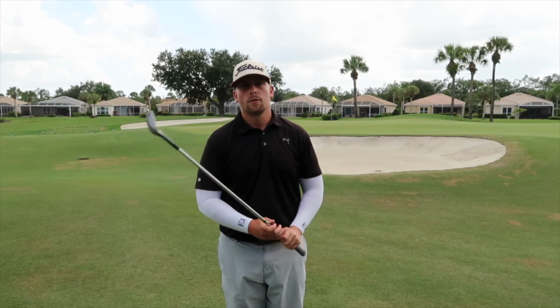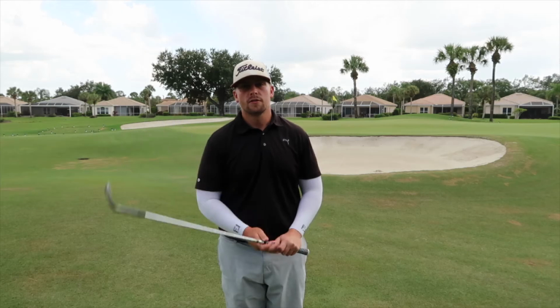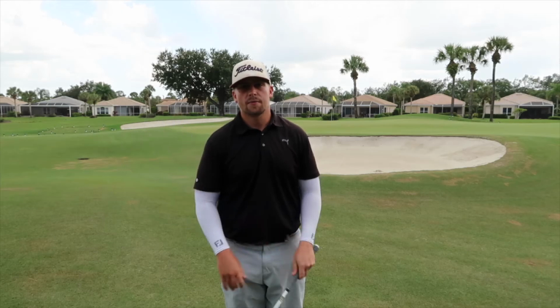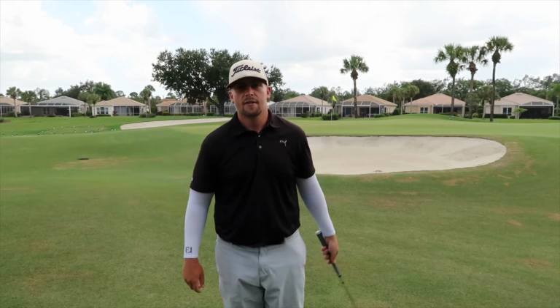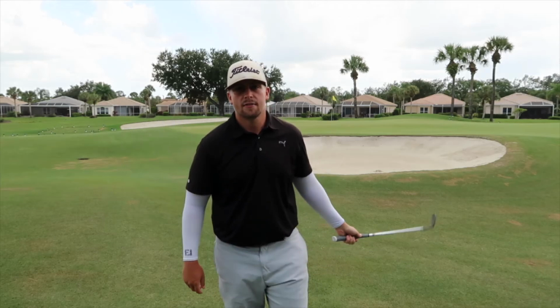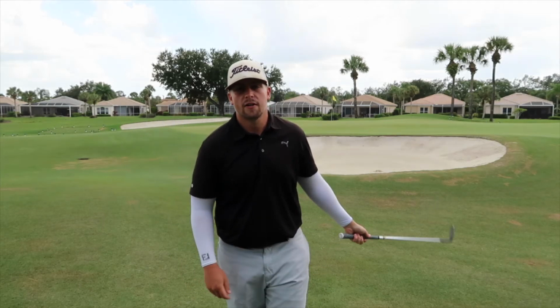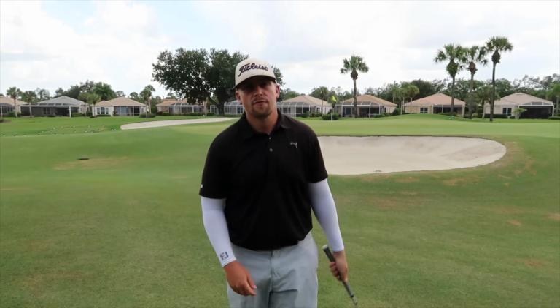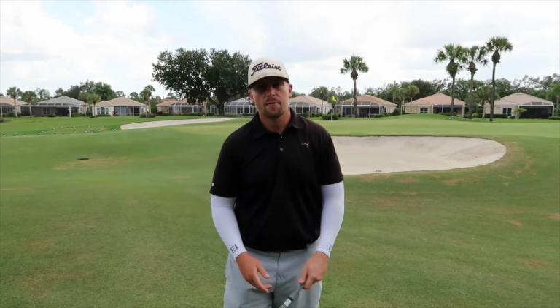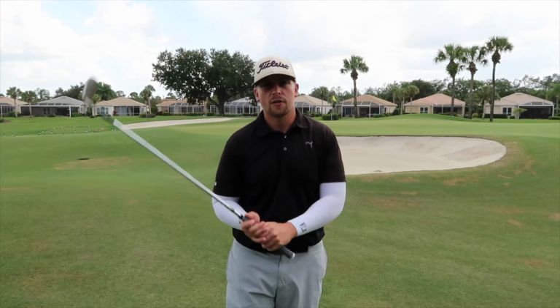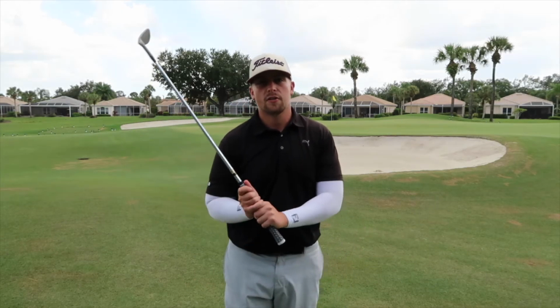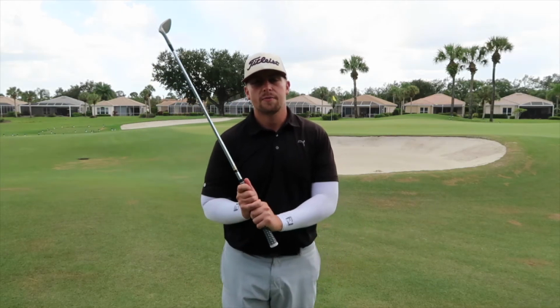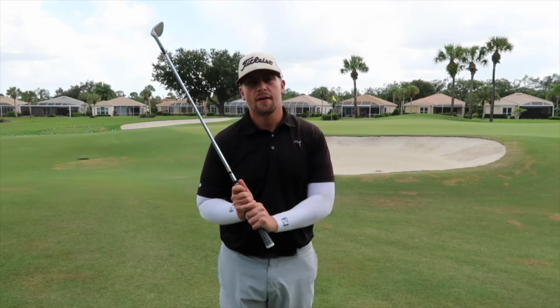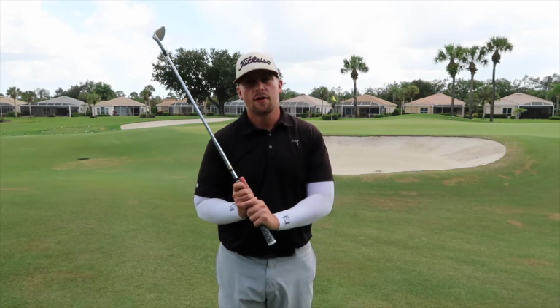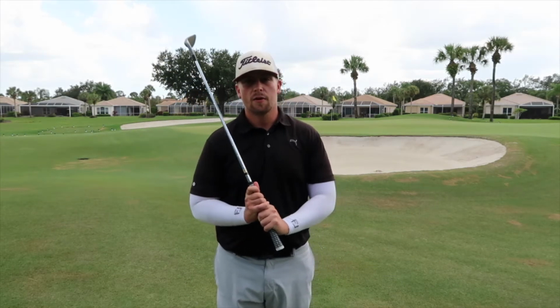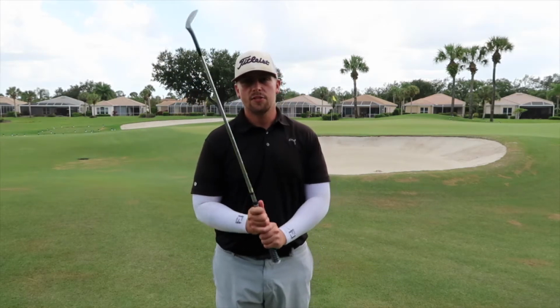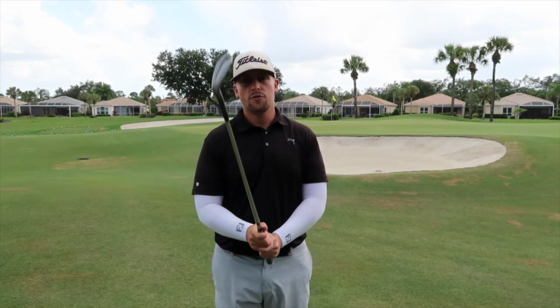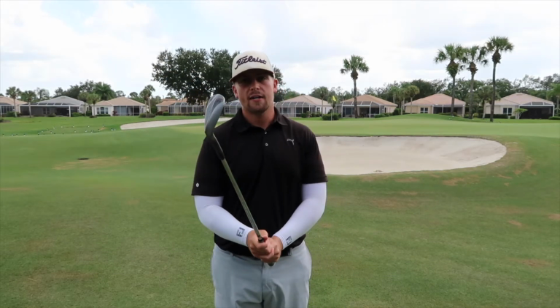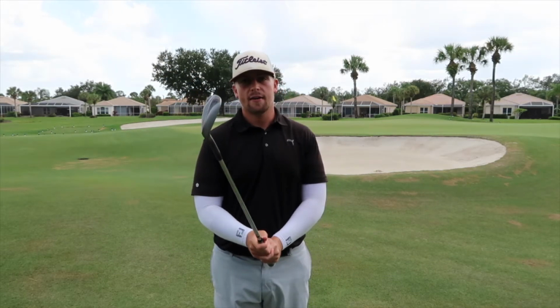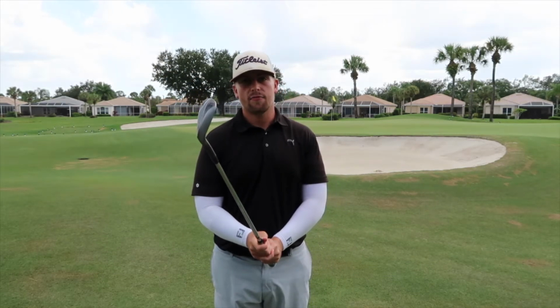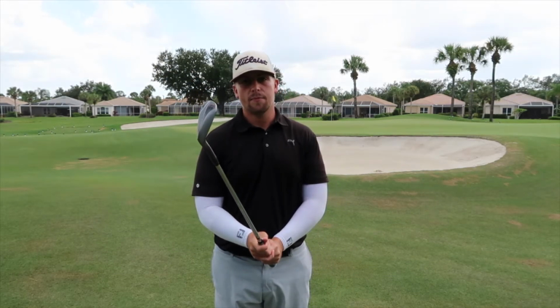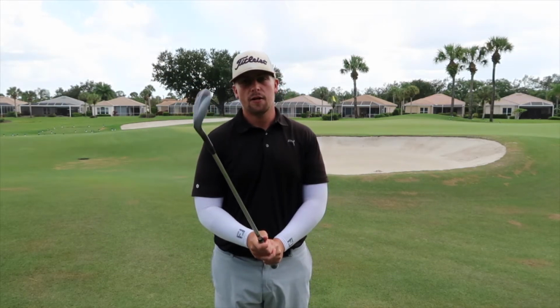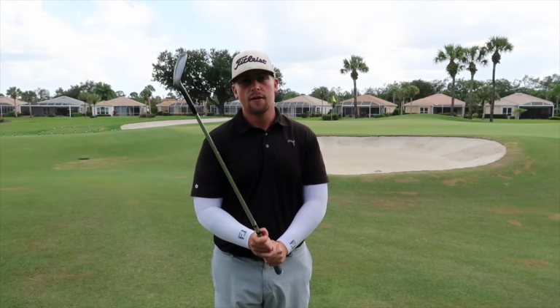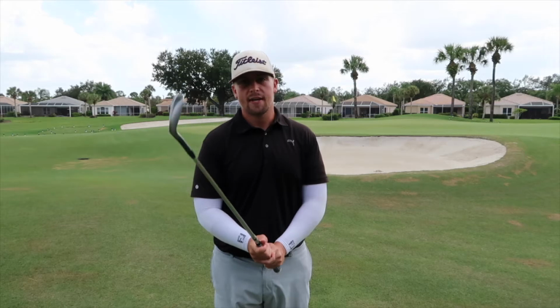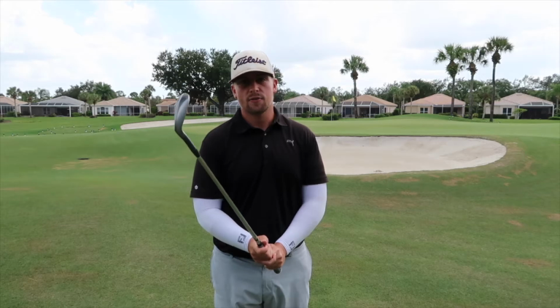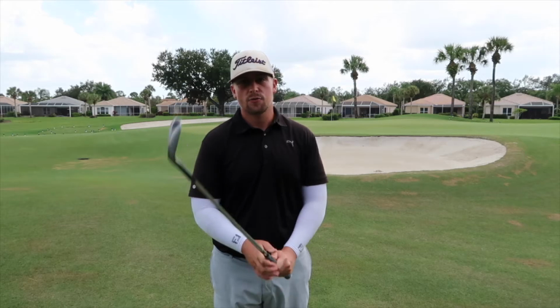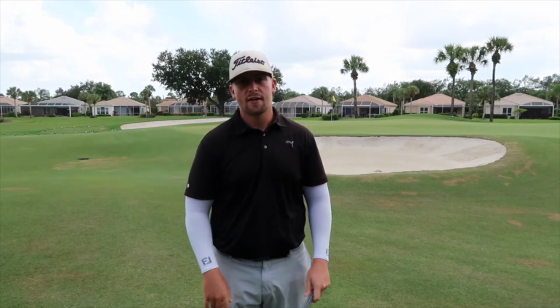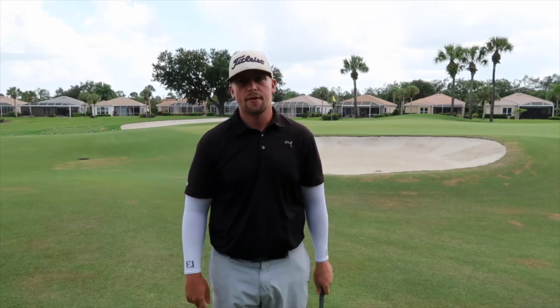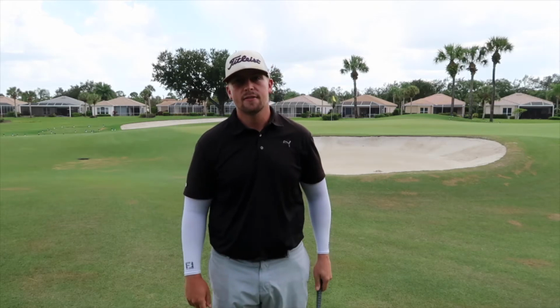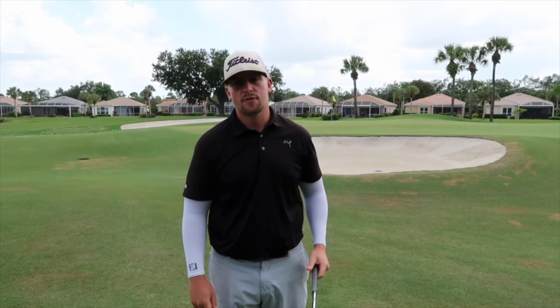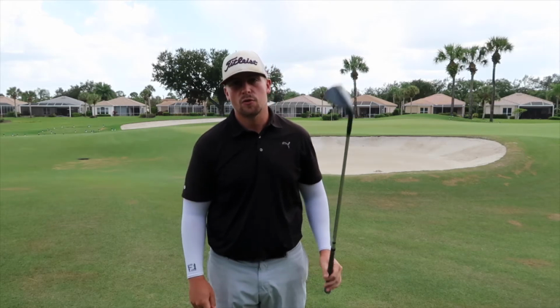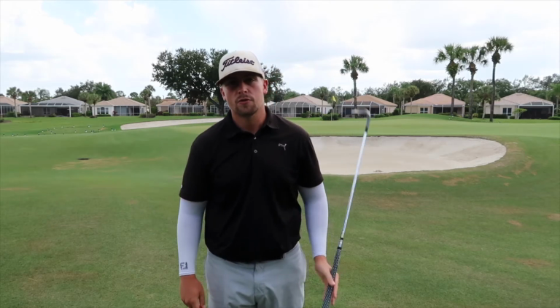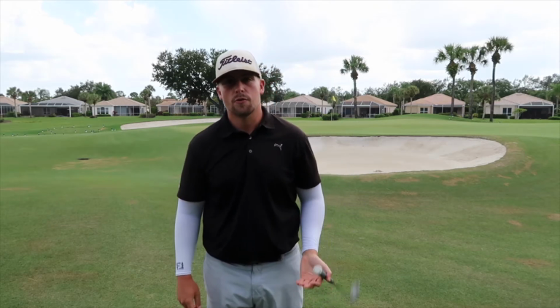What's up guys? We're here at Vanderbilt Country Club today. We're going to be teaching you guys how to hit a flop shot, attack those short-sided pins, and start lowering your scores.